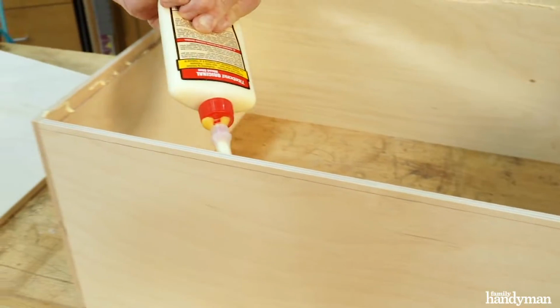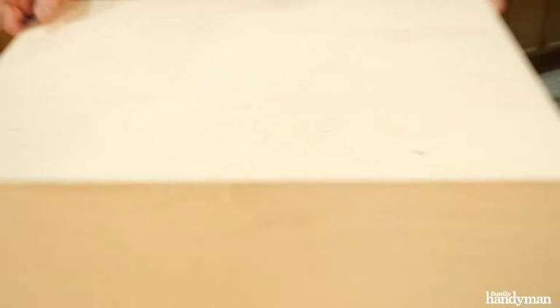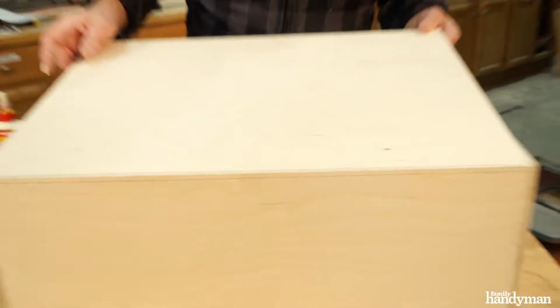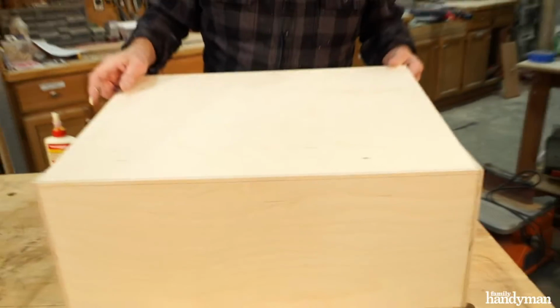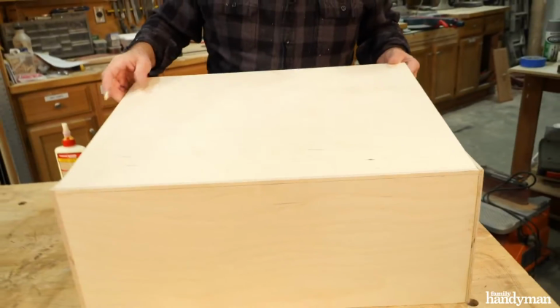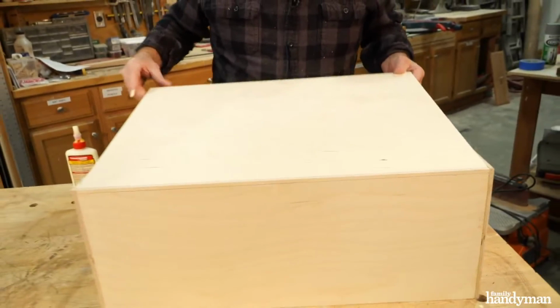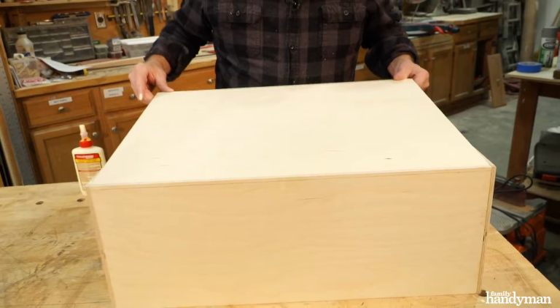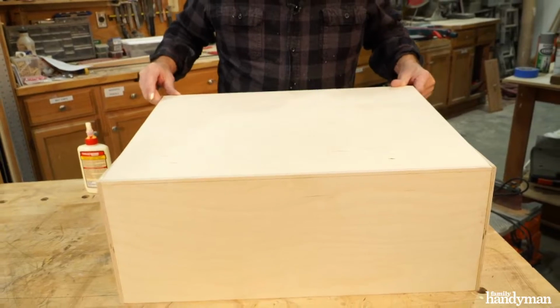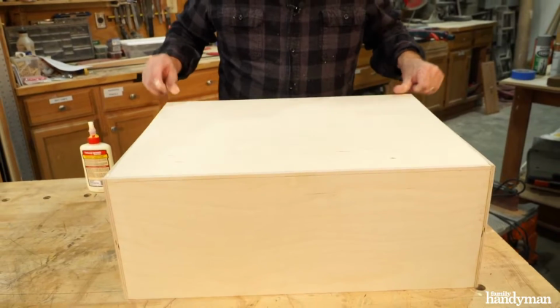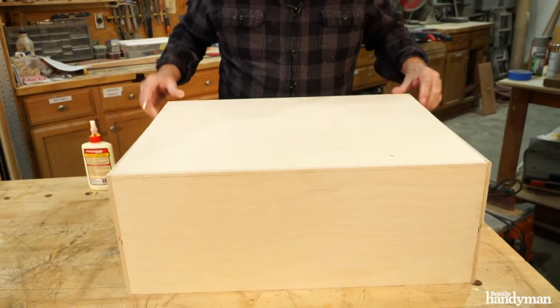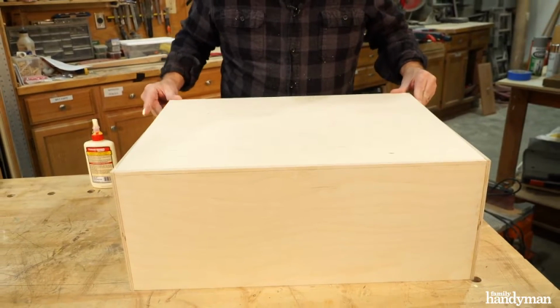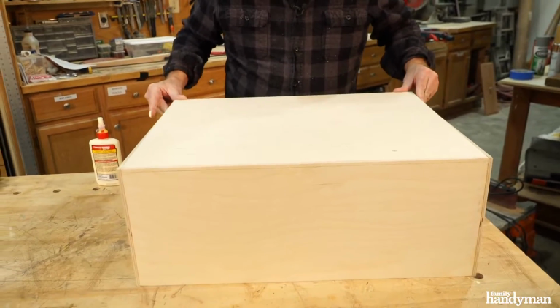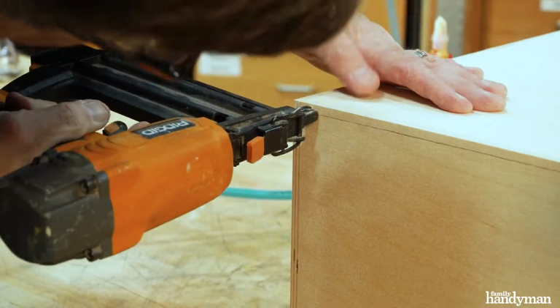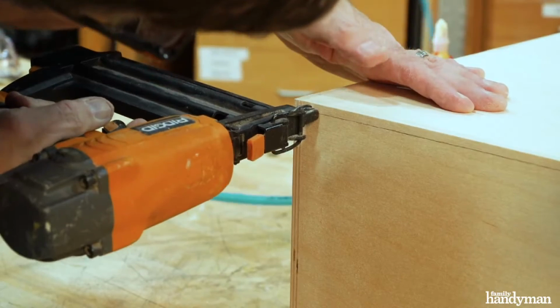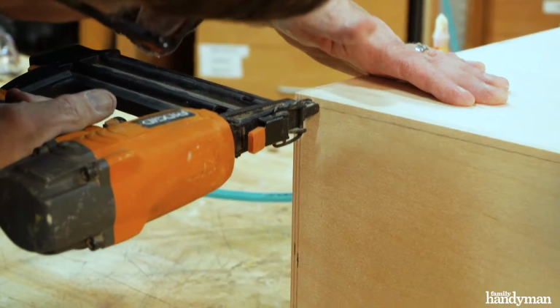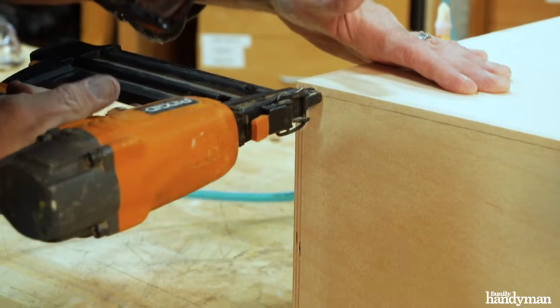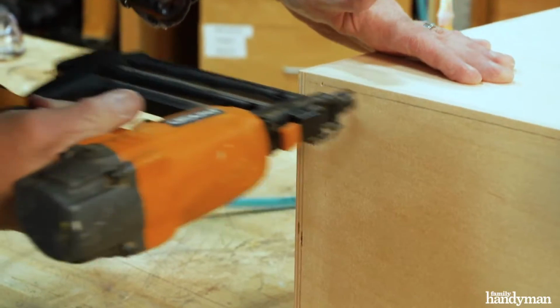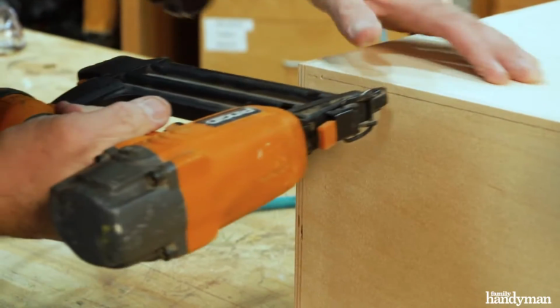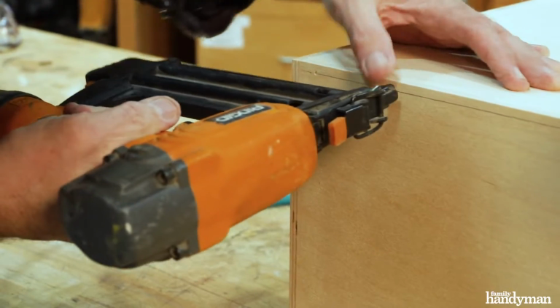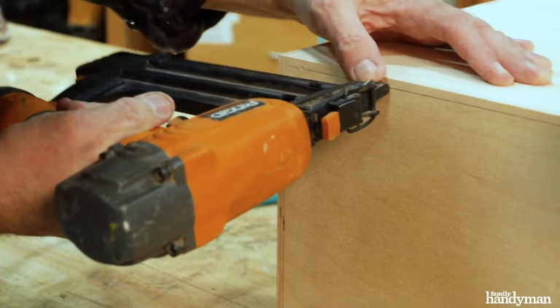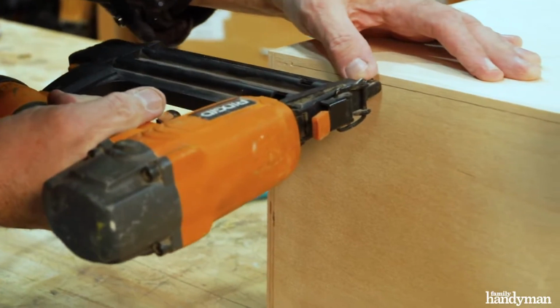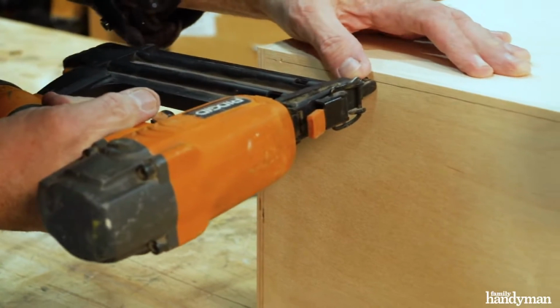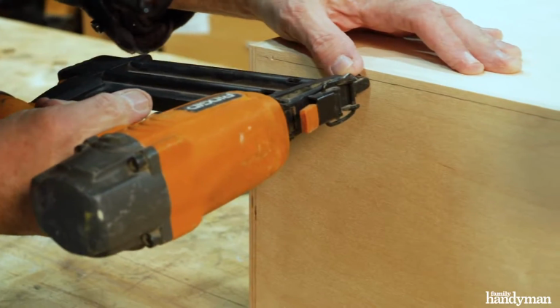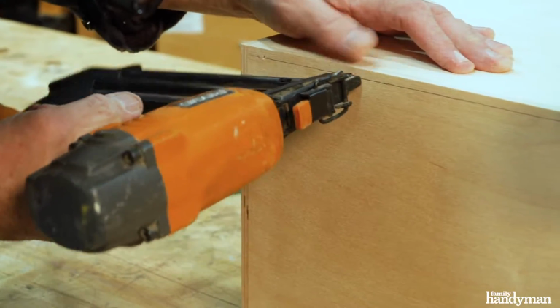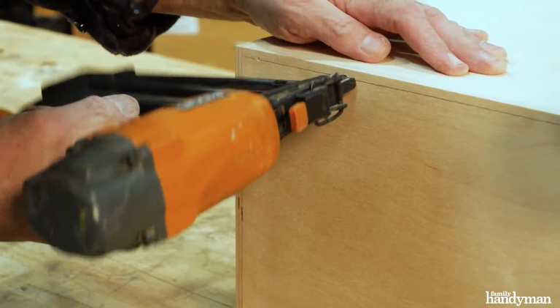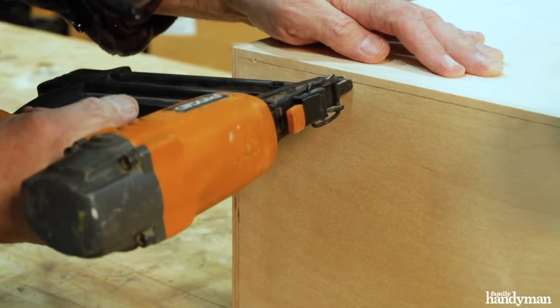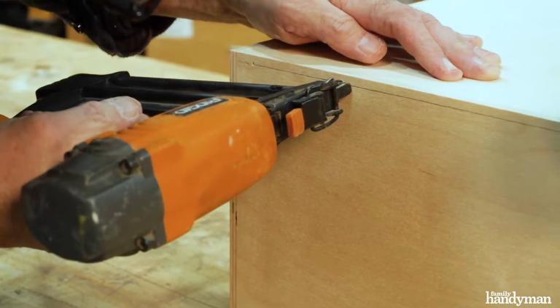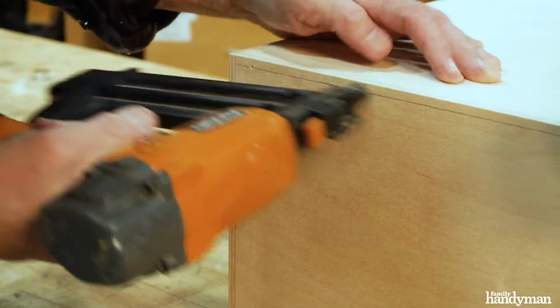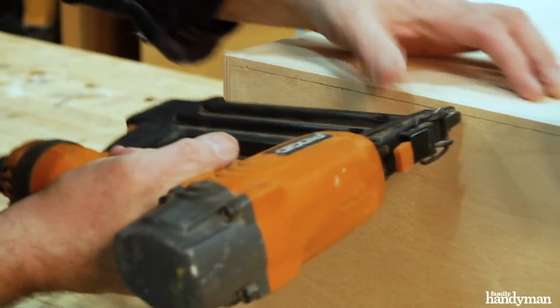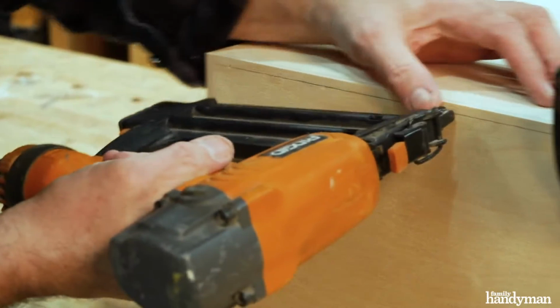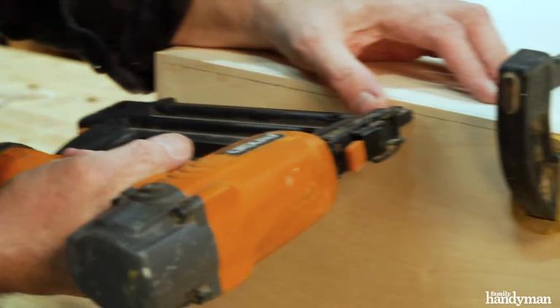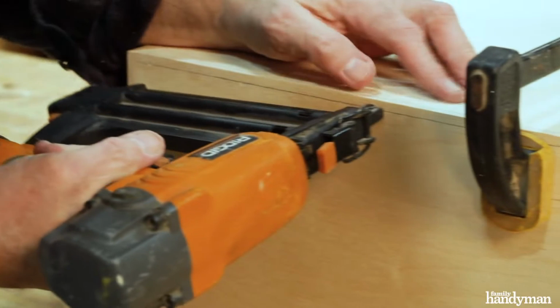Fit the bottom into the box and secure it on all four sides with inch and a quarter finish nails along your nailing line.